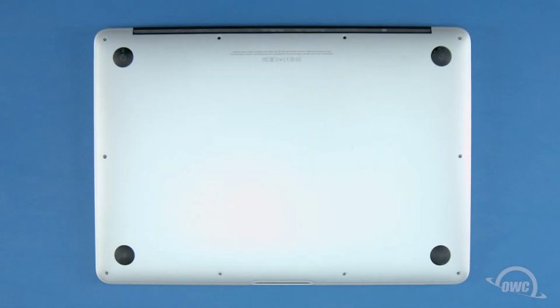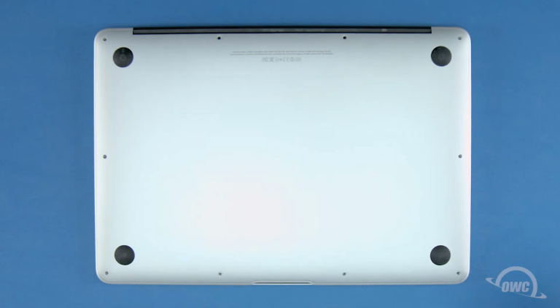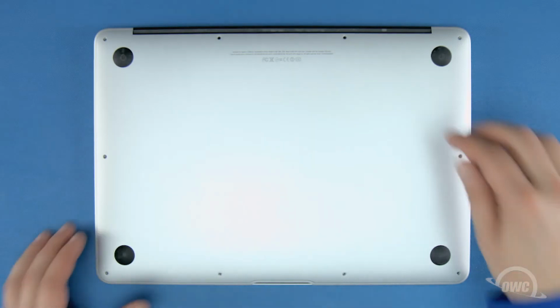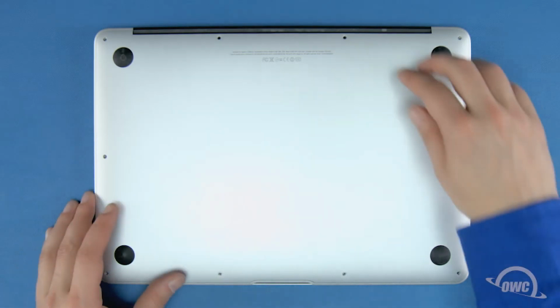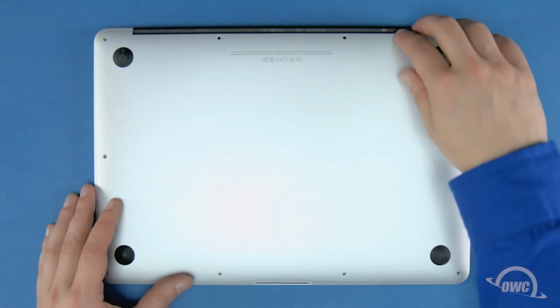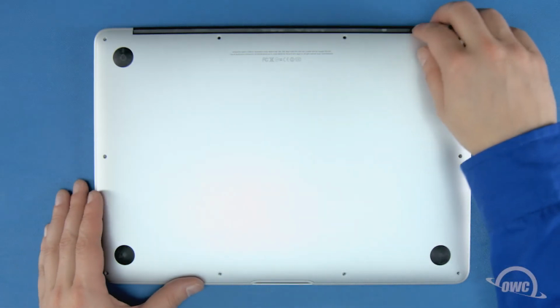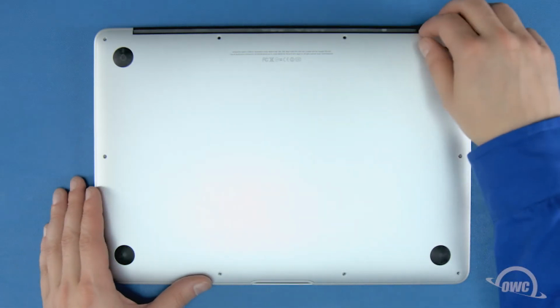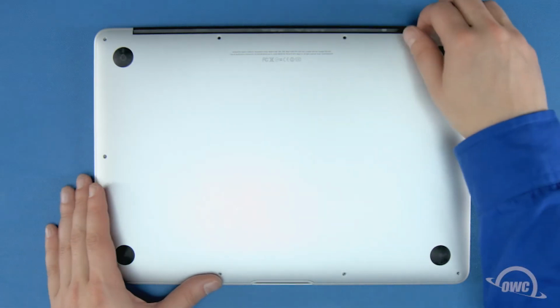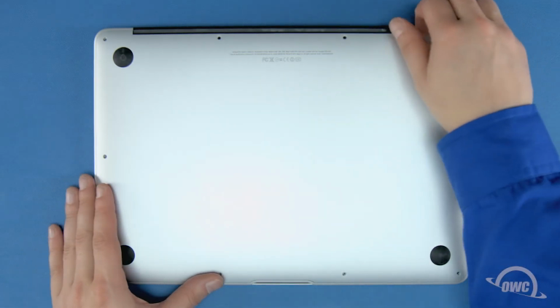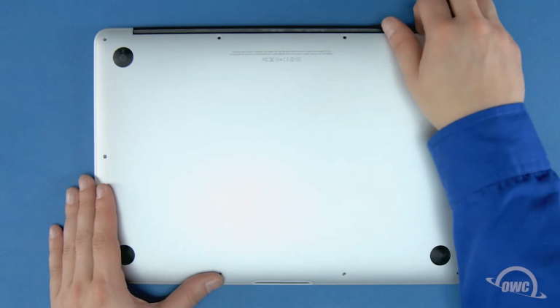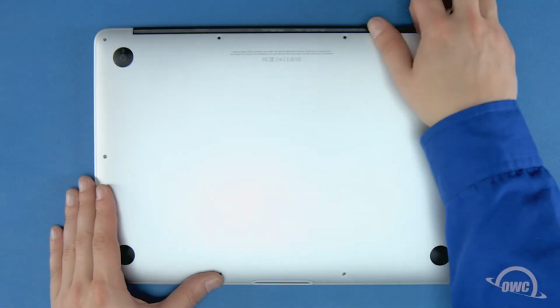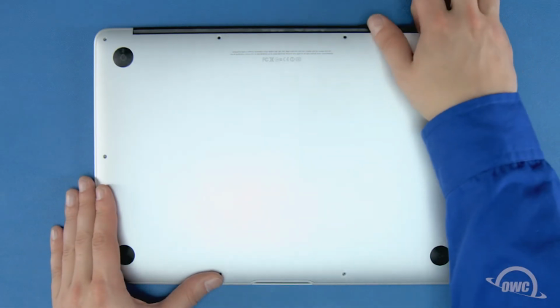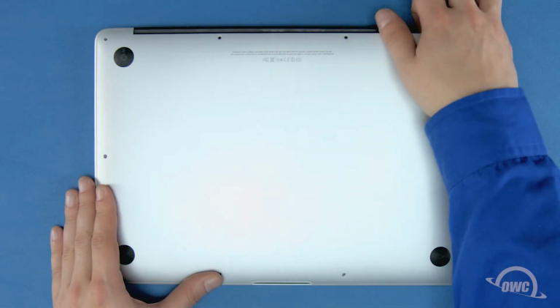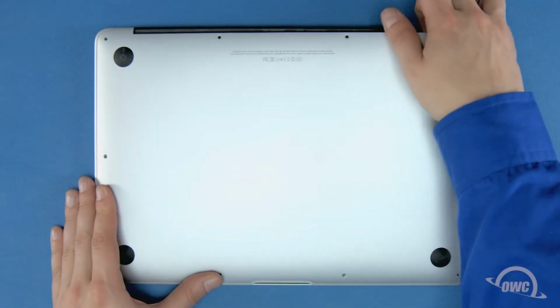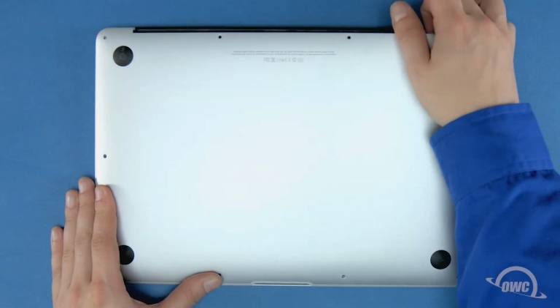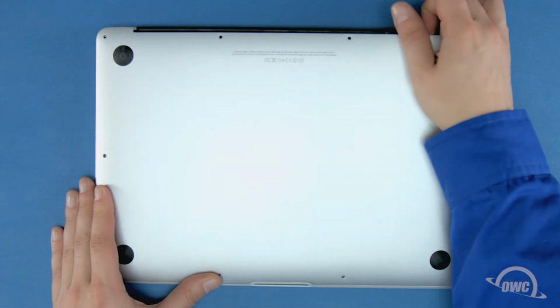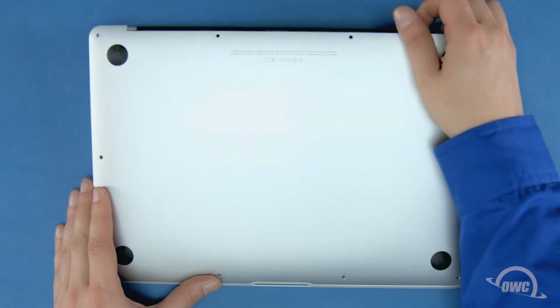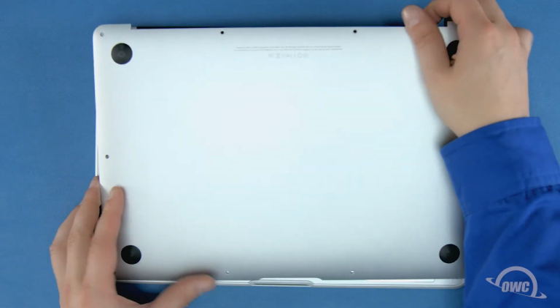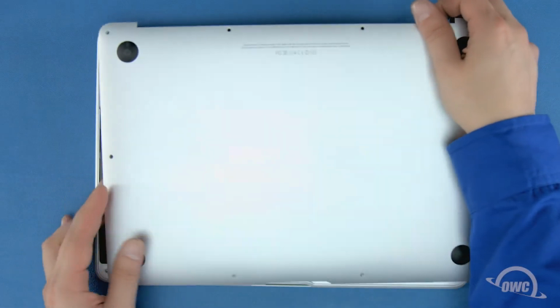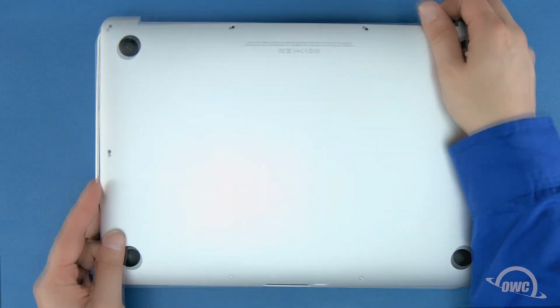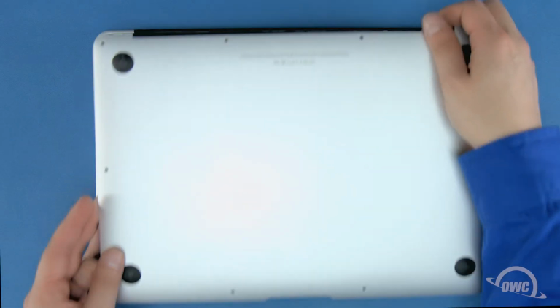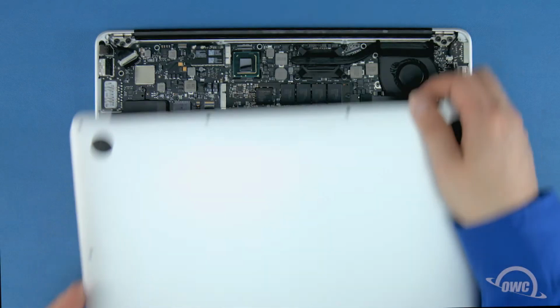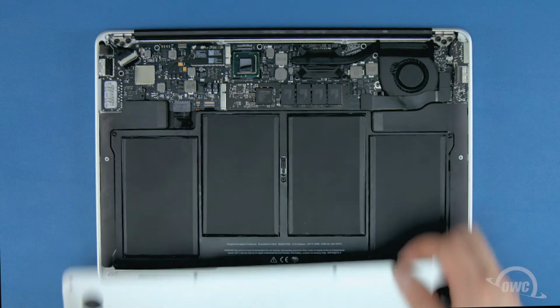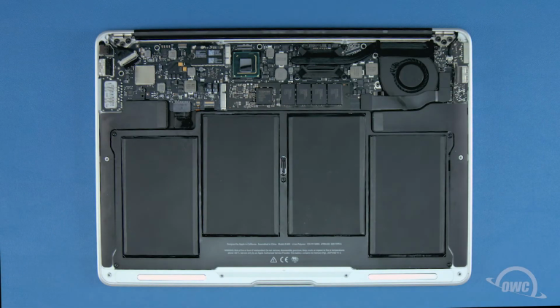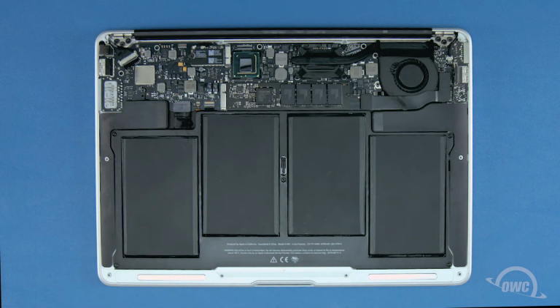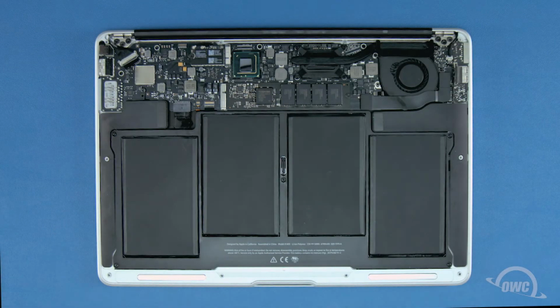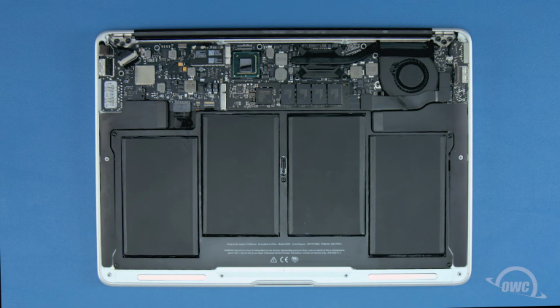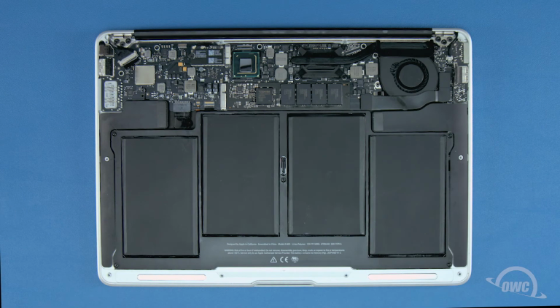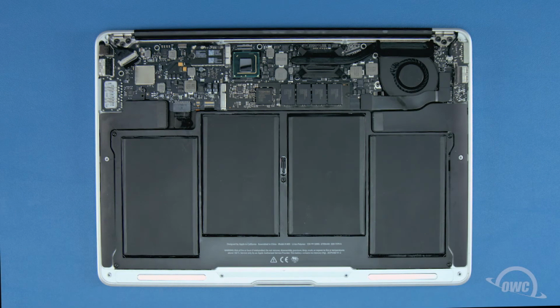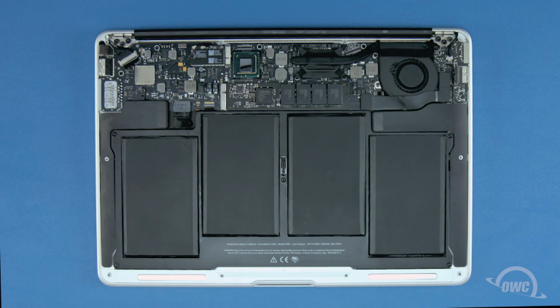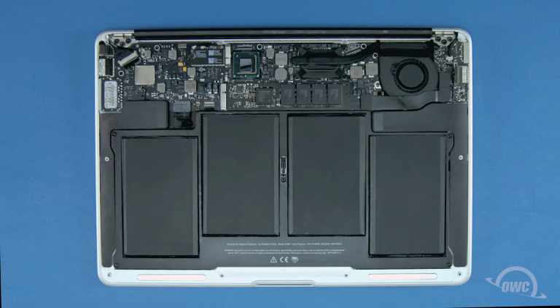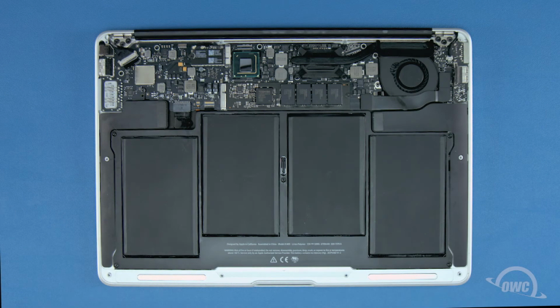You can now lift the bottom cover up and off. There's a snap in the center so you may have to pull a bit to detach it.